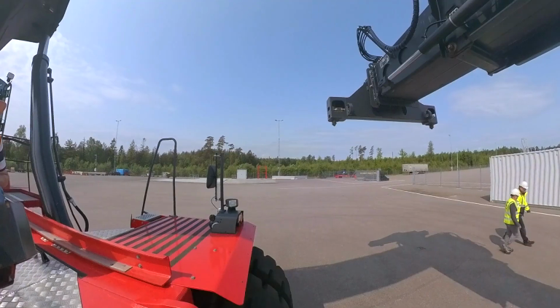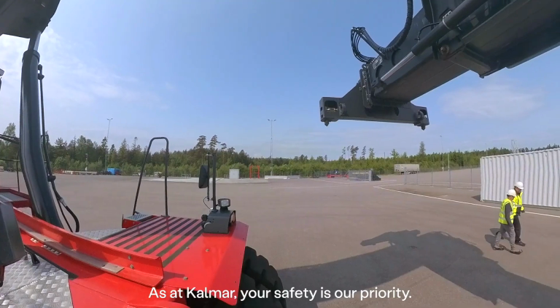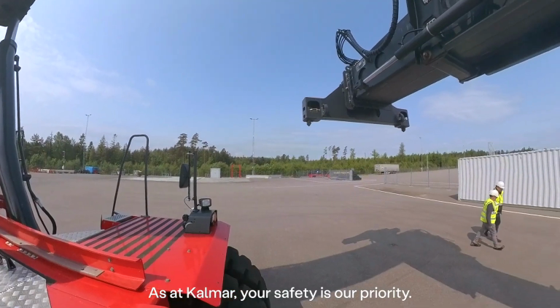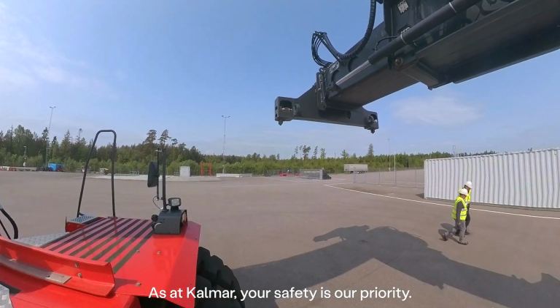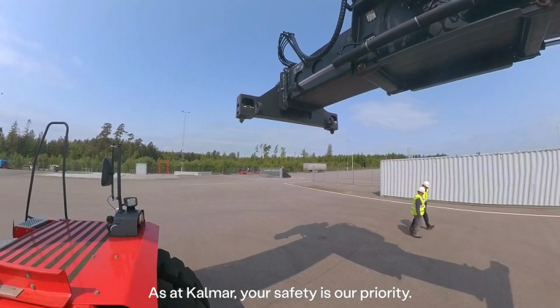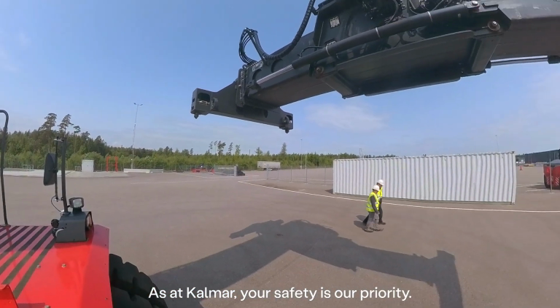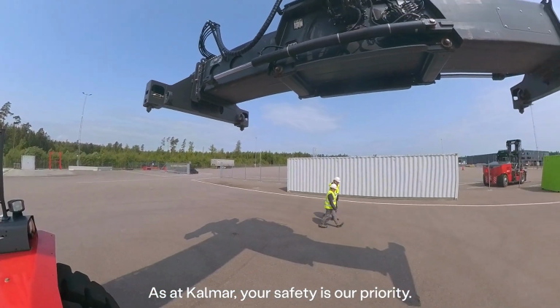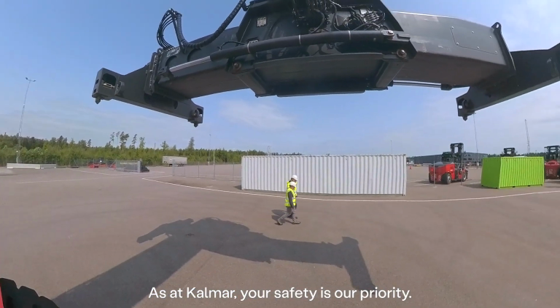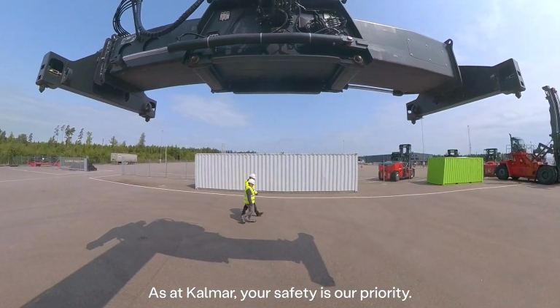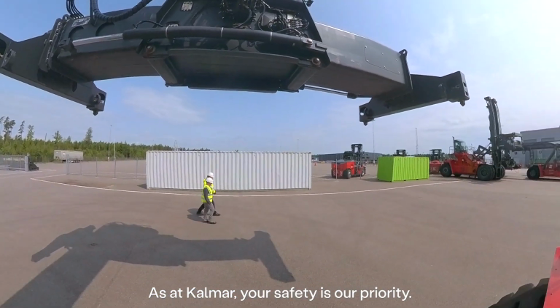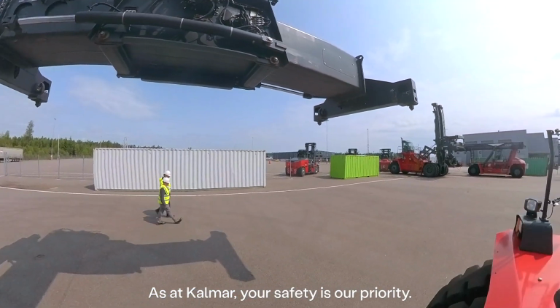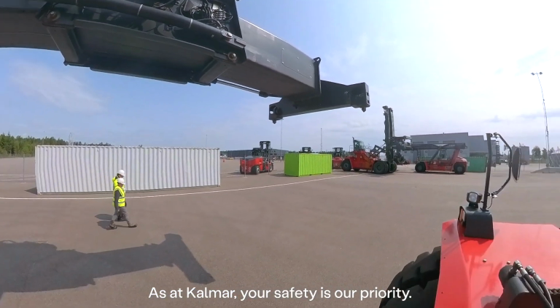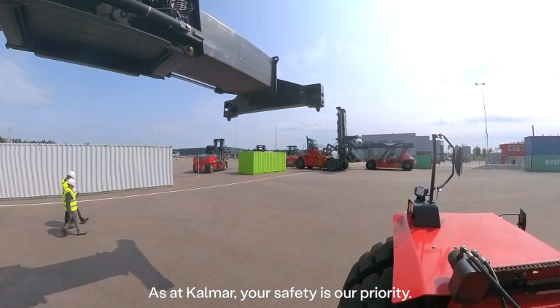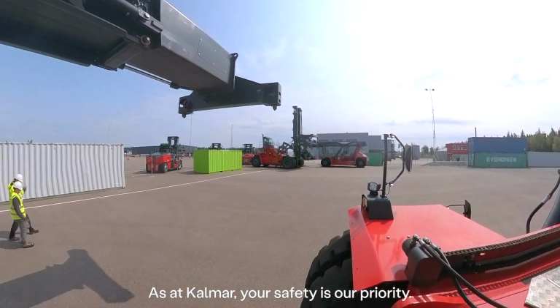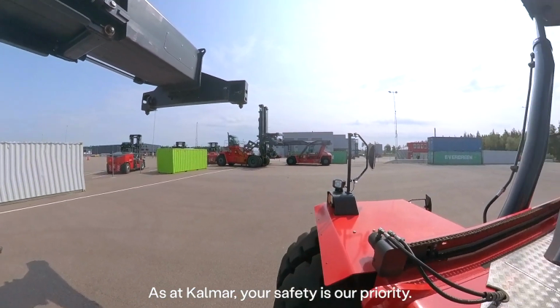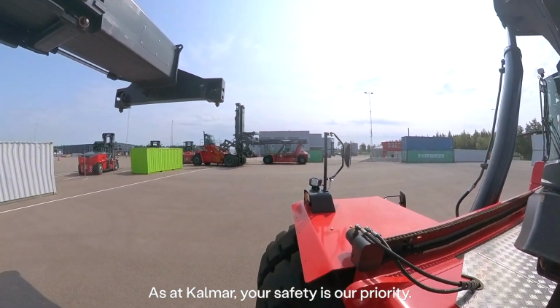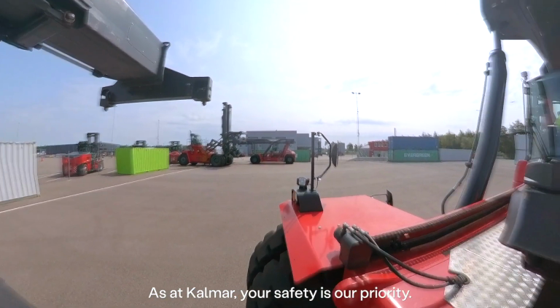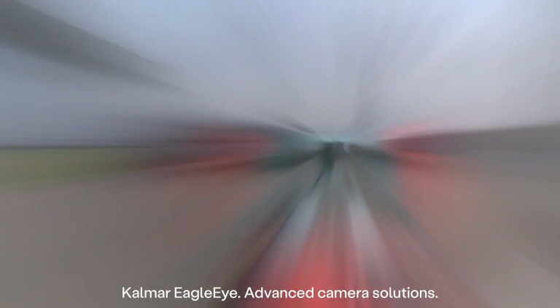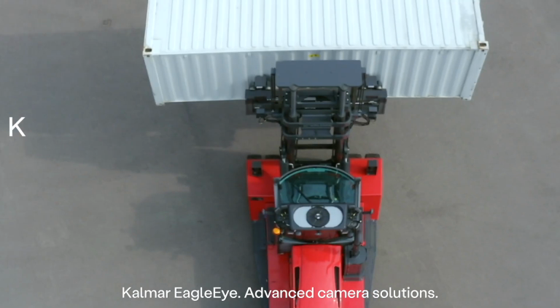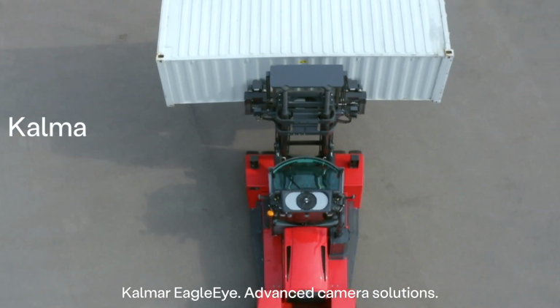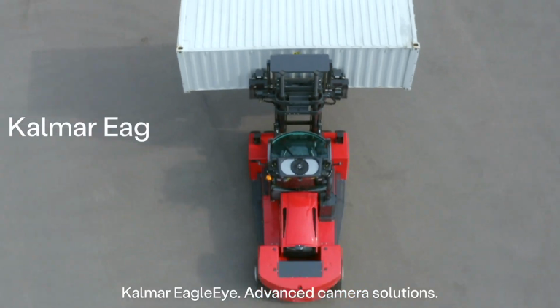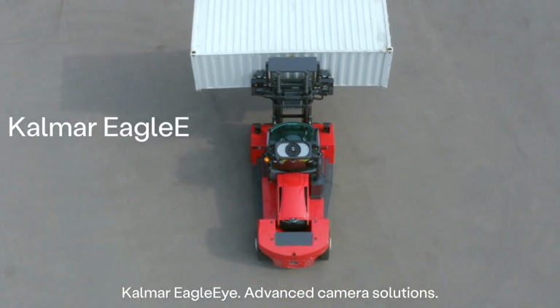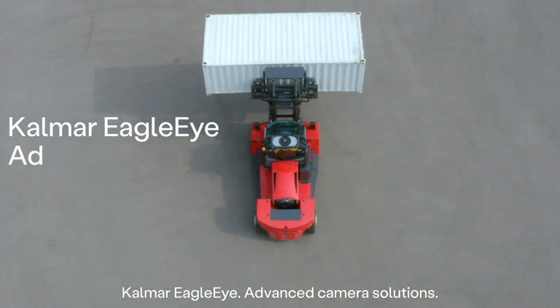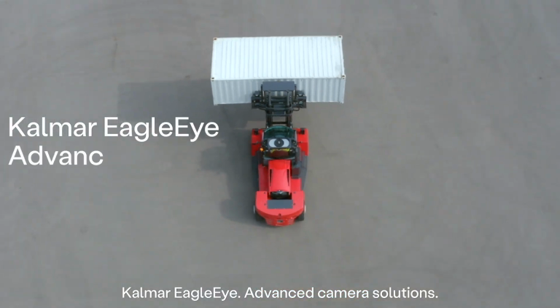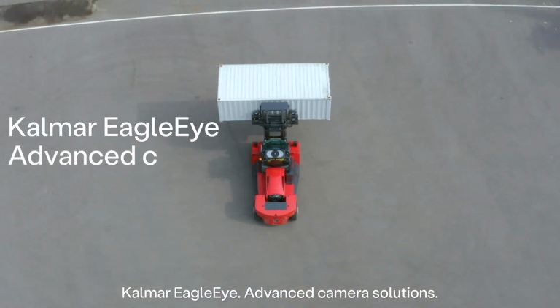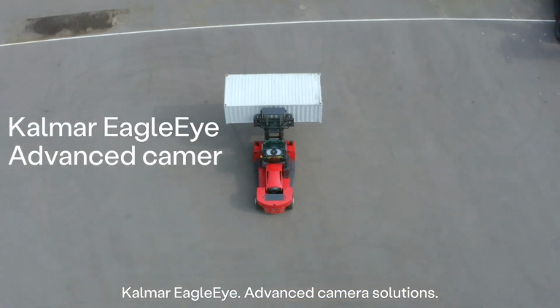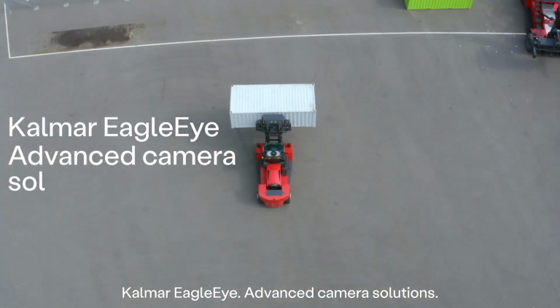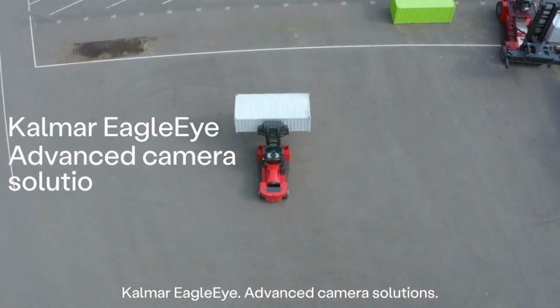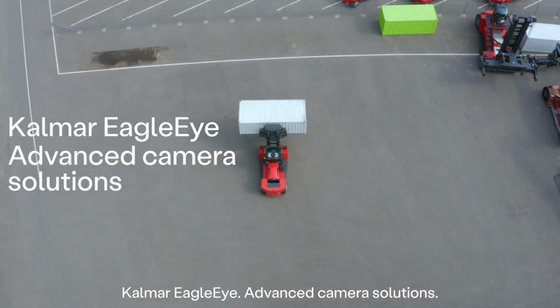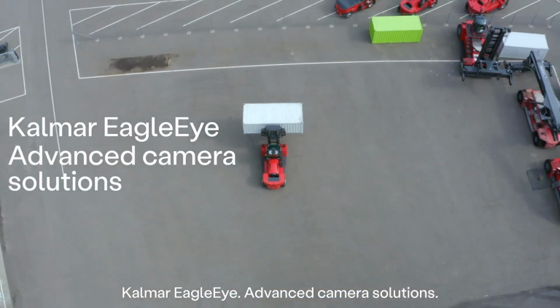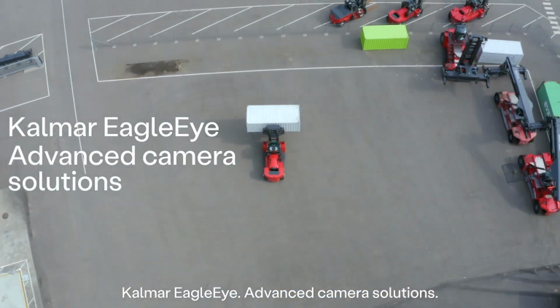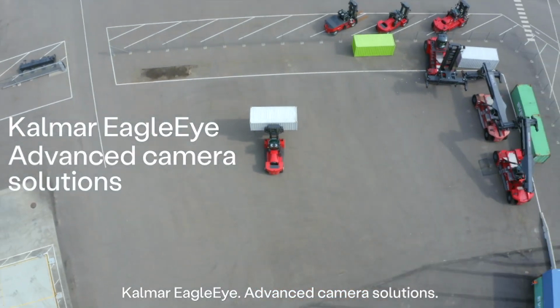As at CALMAR, your safety is our priority. CALMAR Eagle Eye – Advanced Camera Solutions.